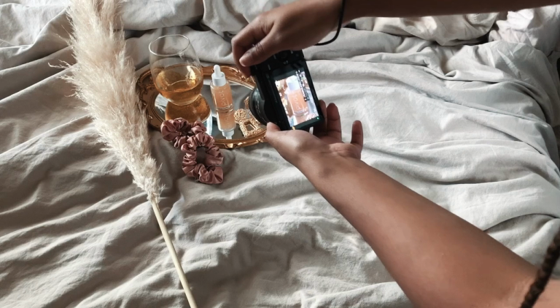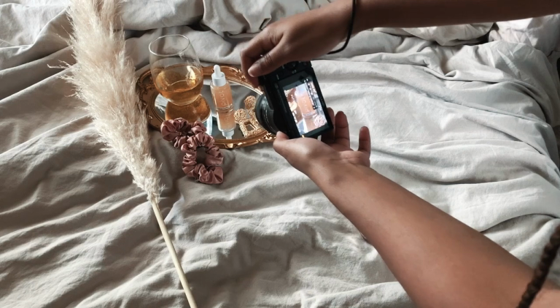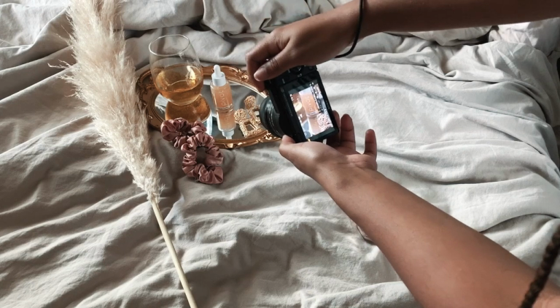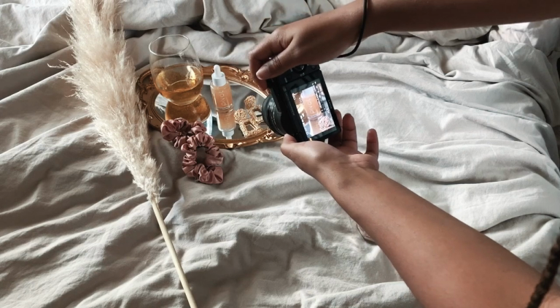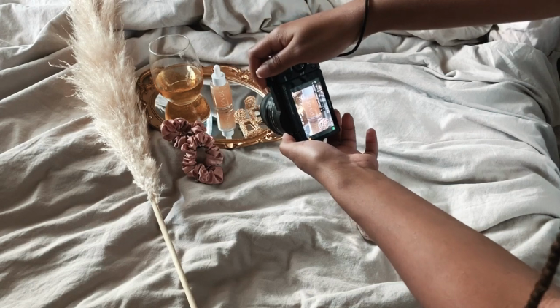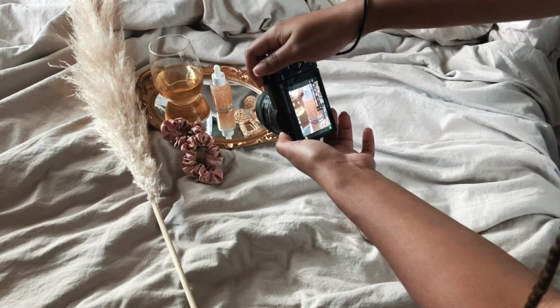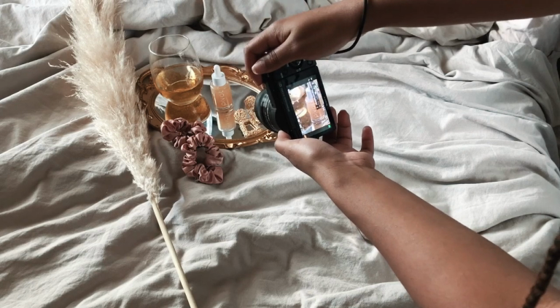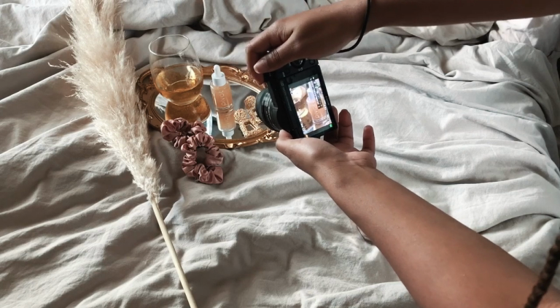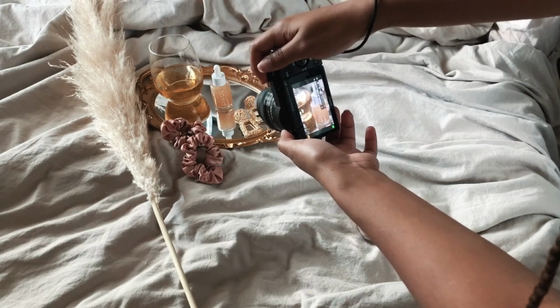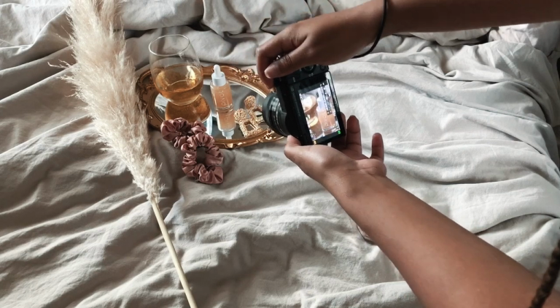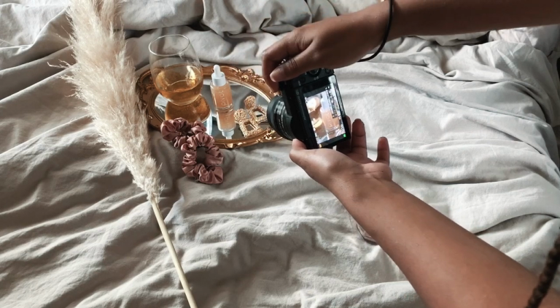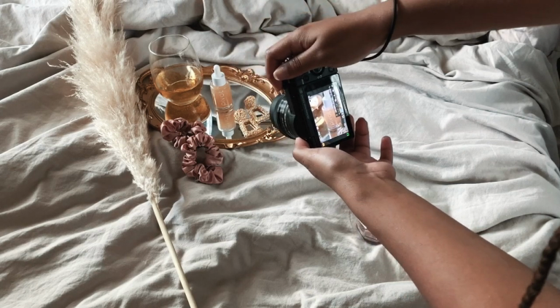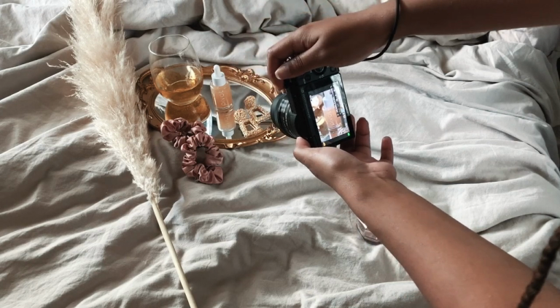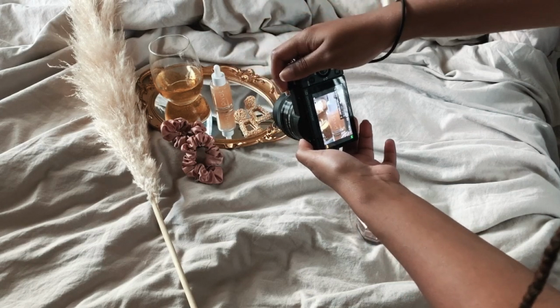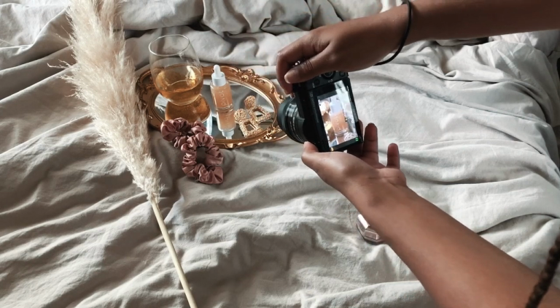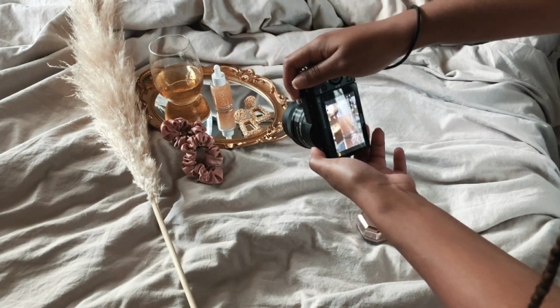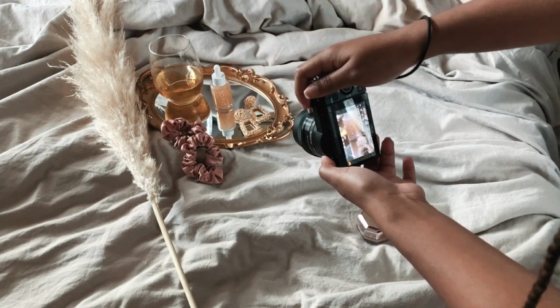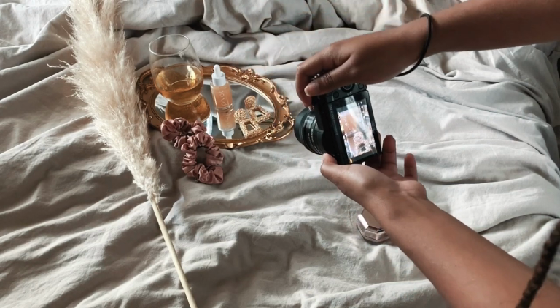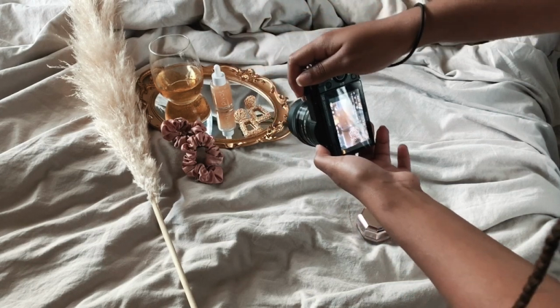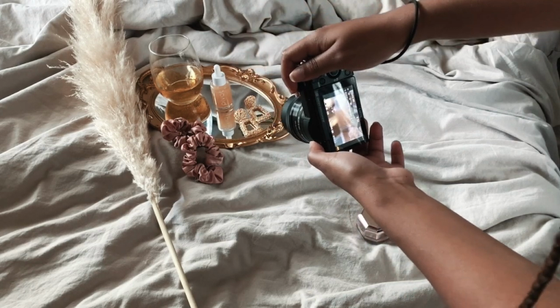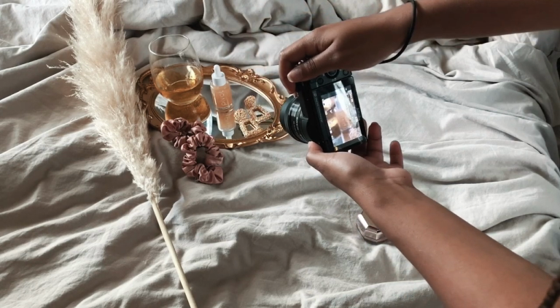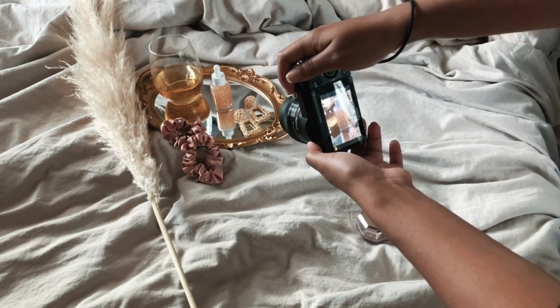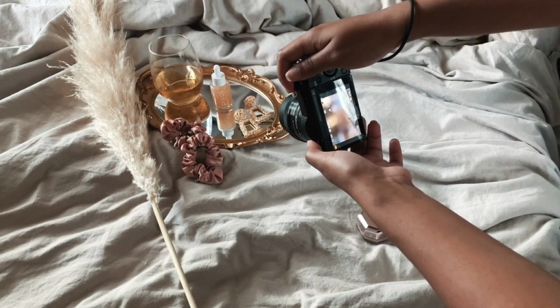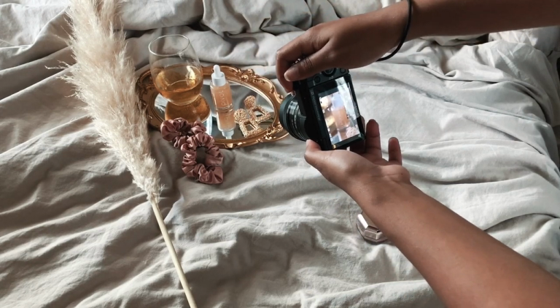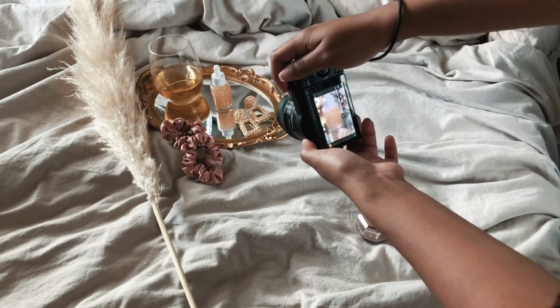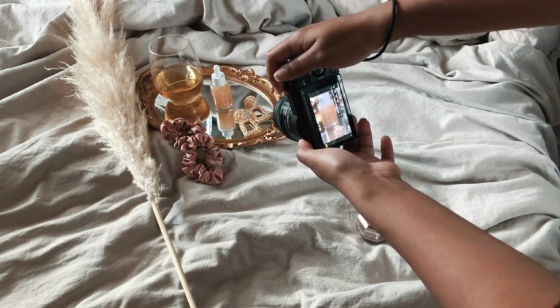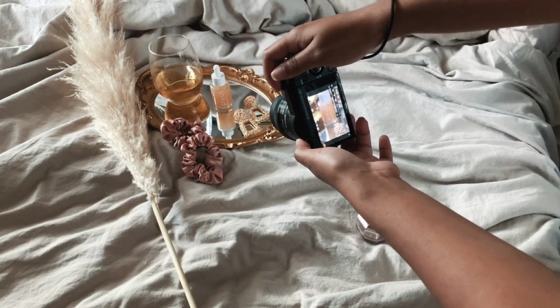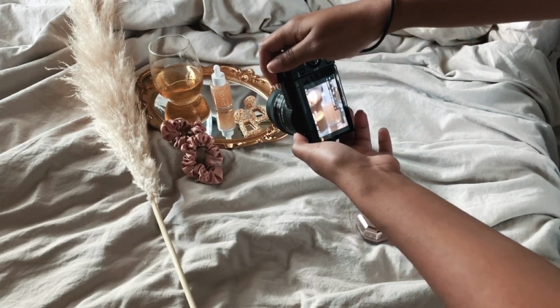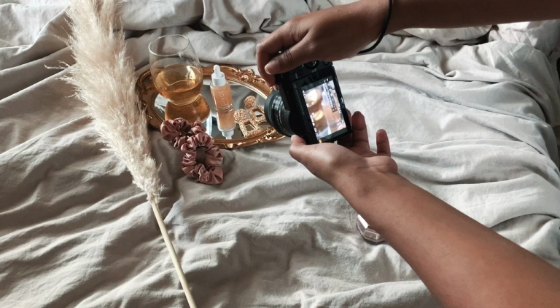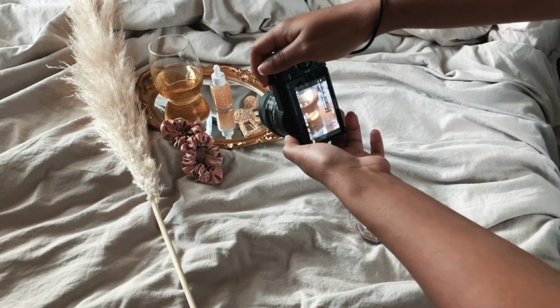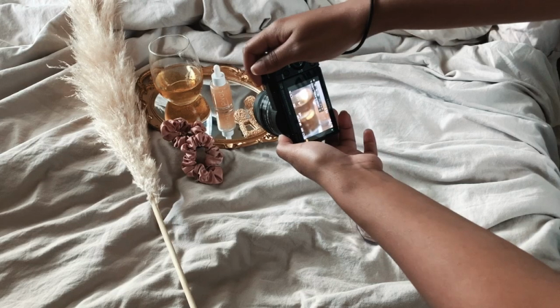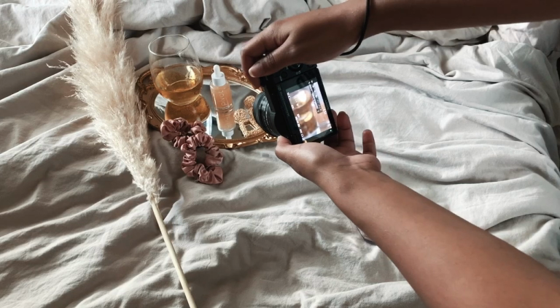In this video, I'm going to show you how to take product photos that'll make people fall in love with your brand.